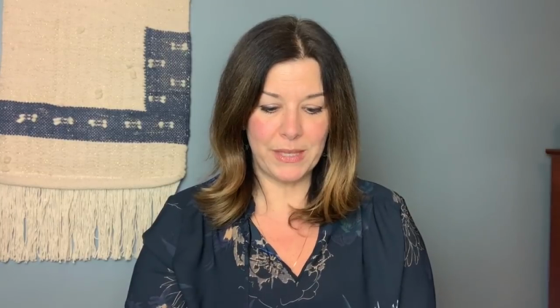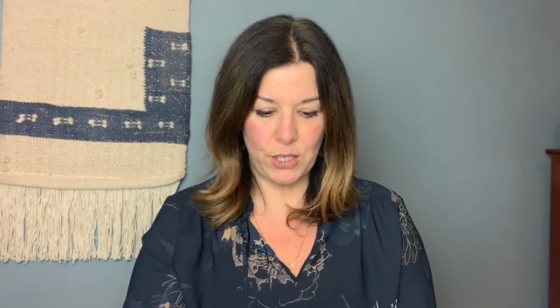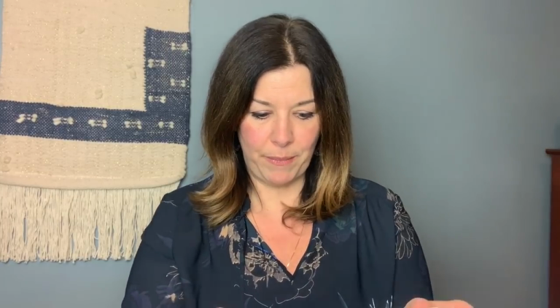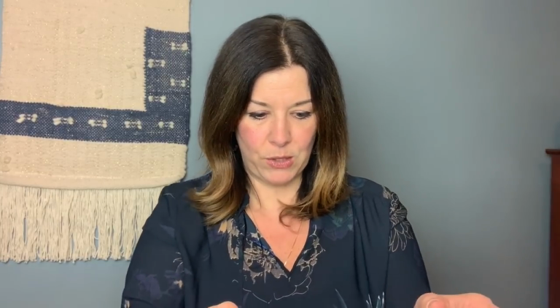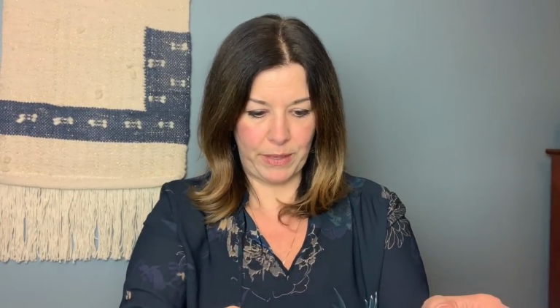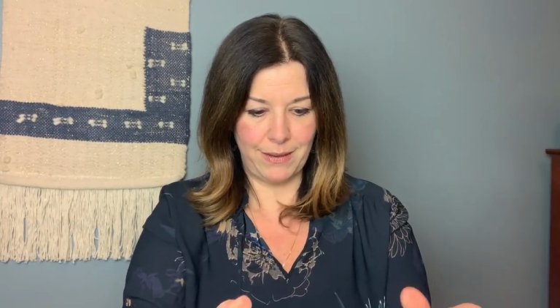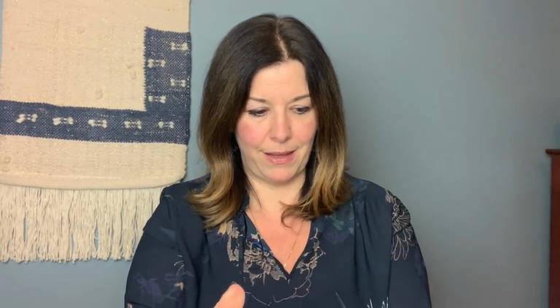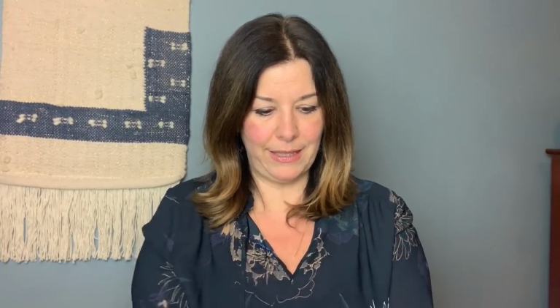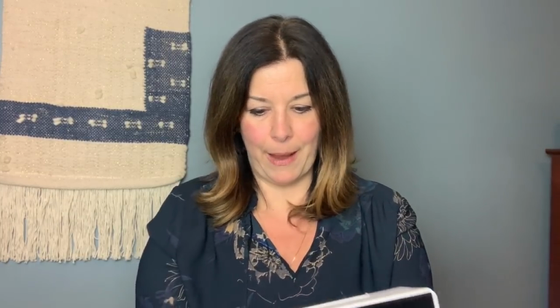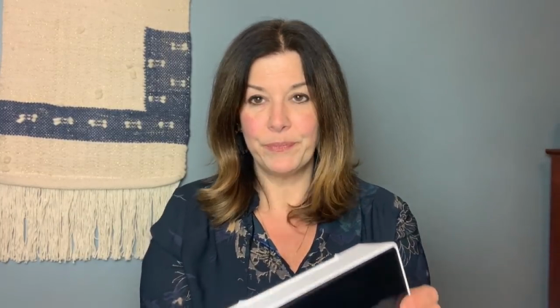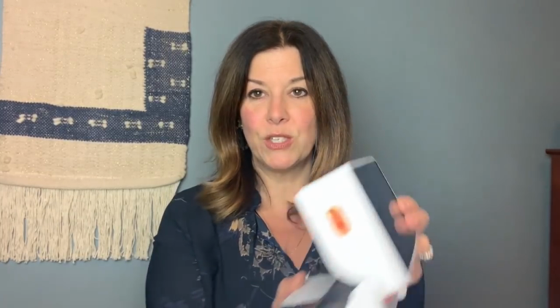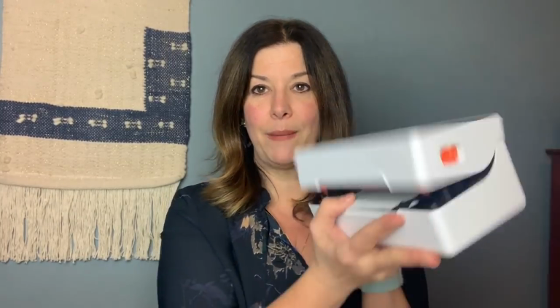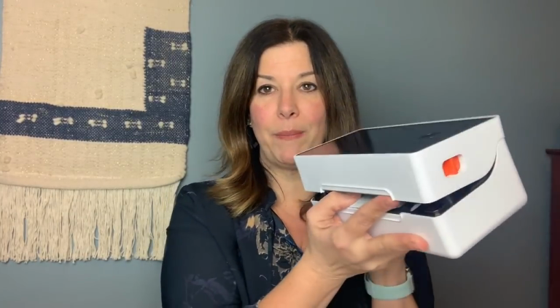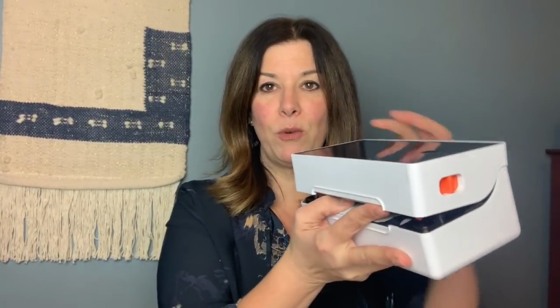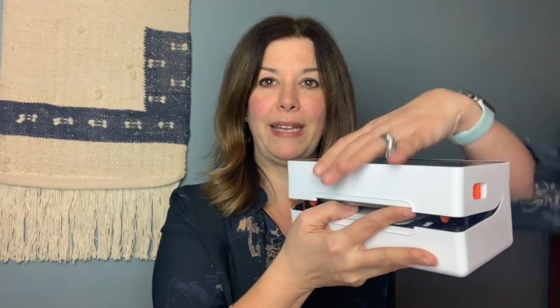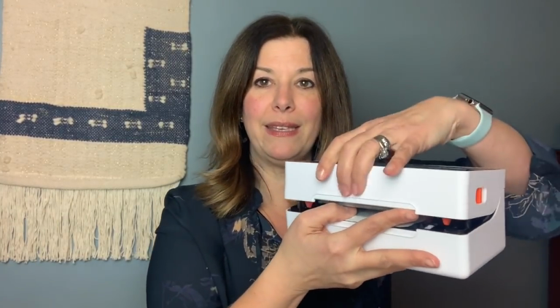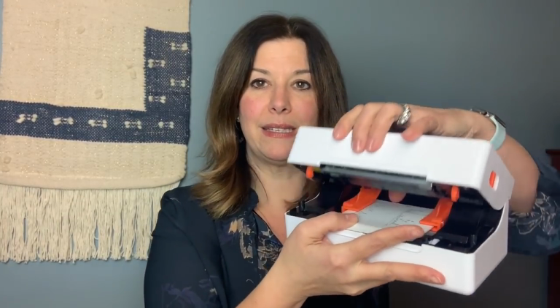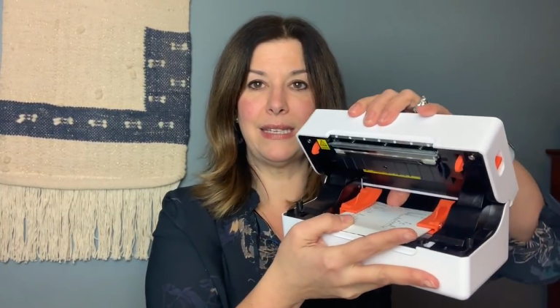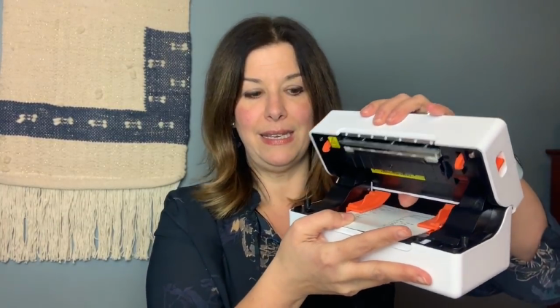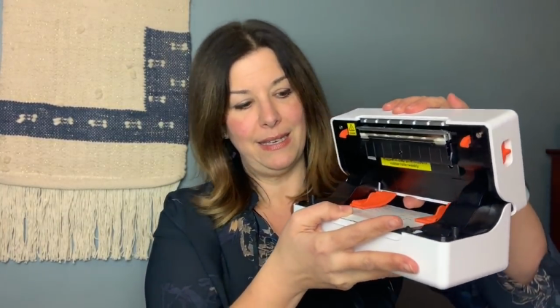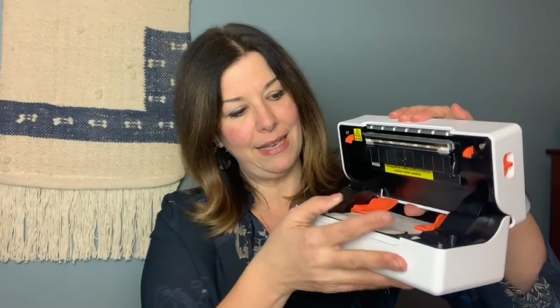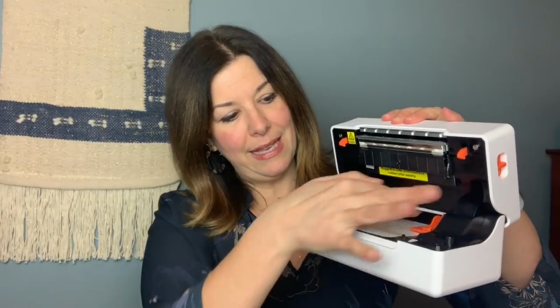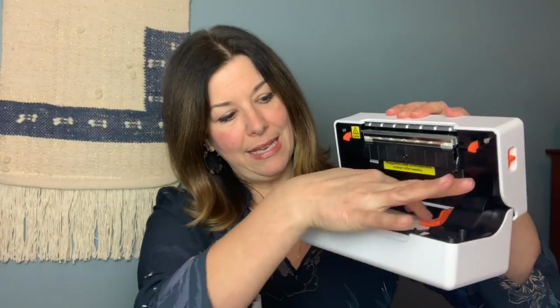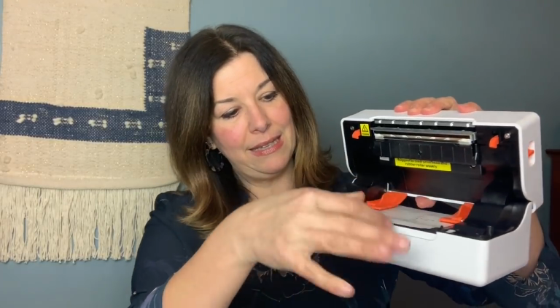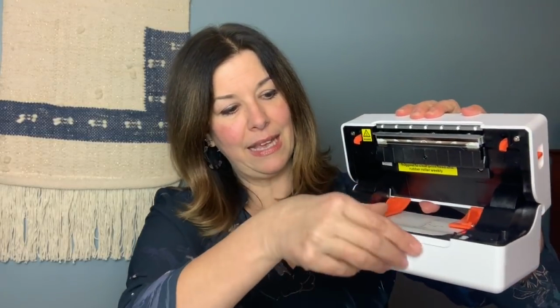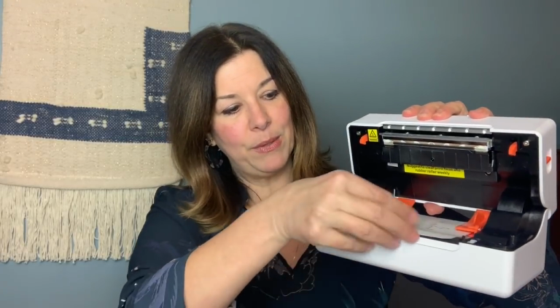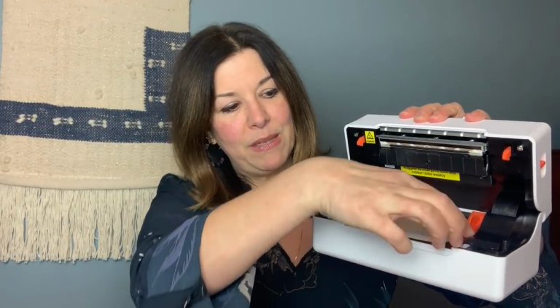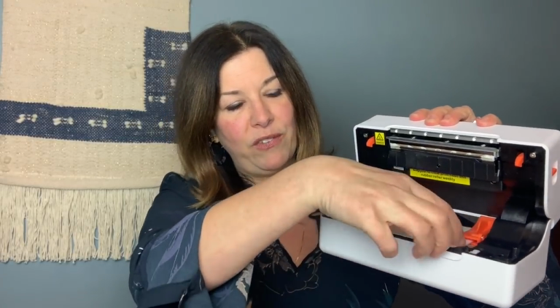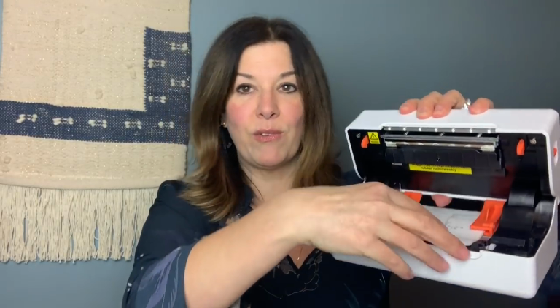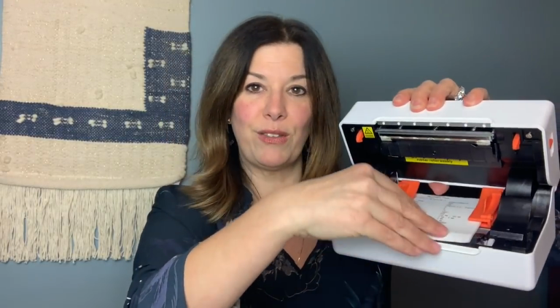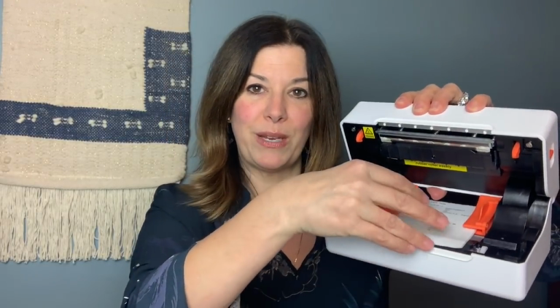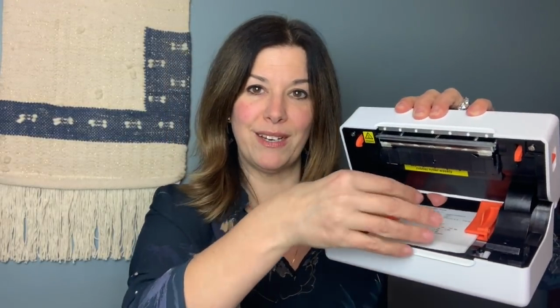I just popped this open — it just kind of pops open like this. And then the labels must feed right through here.